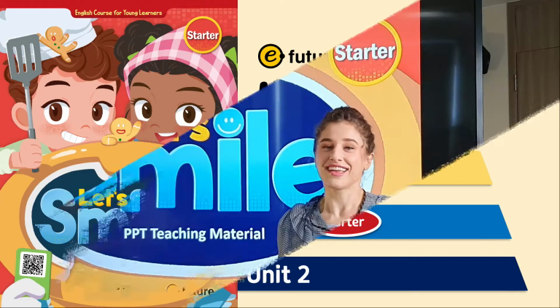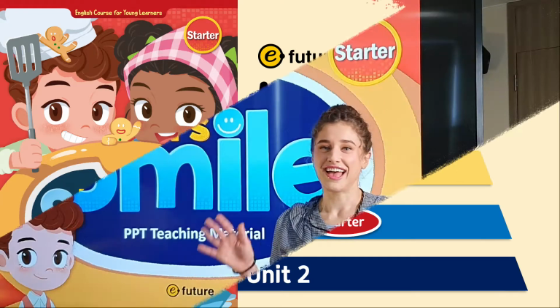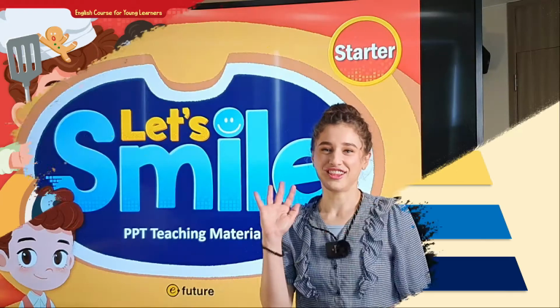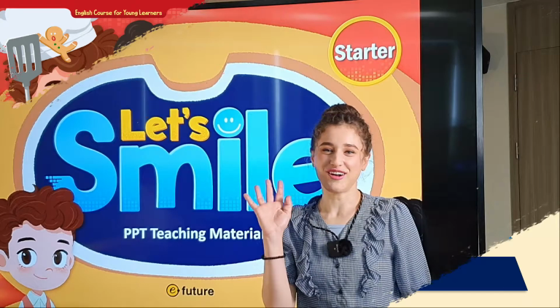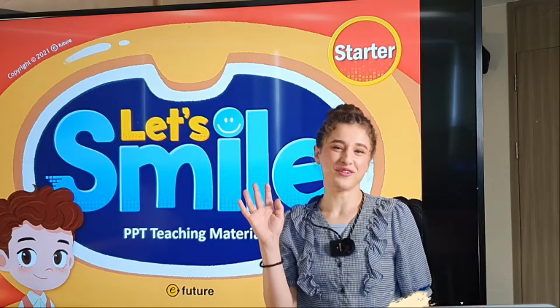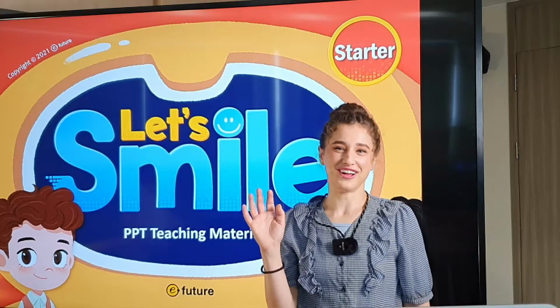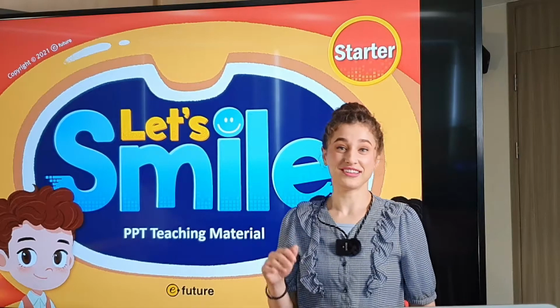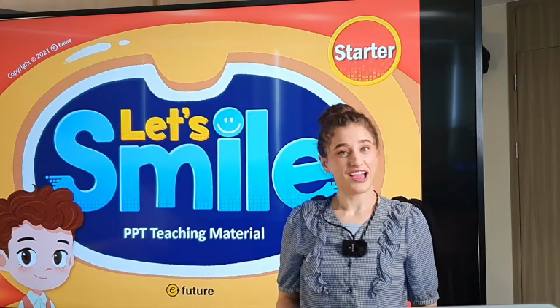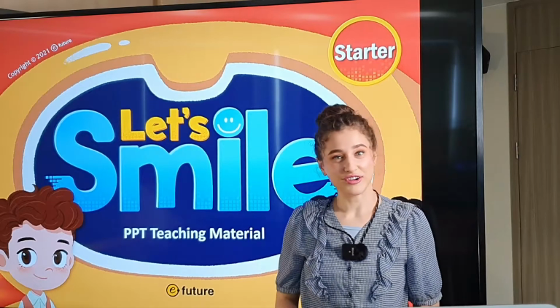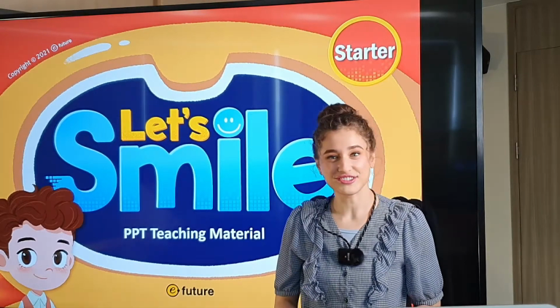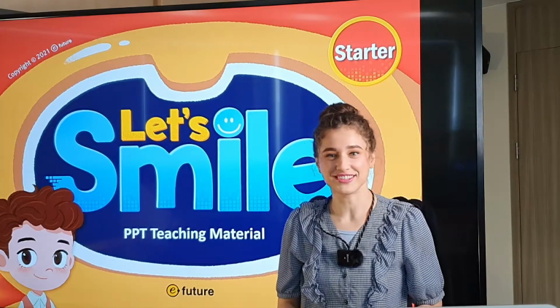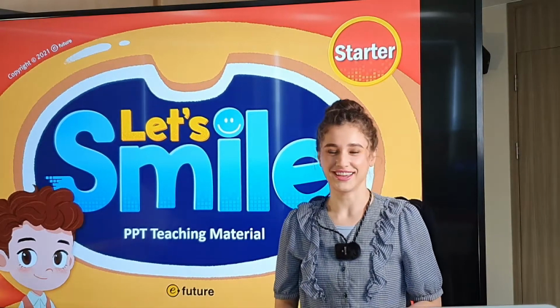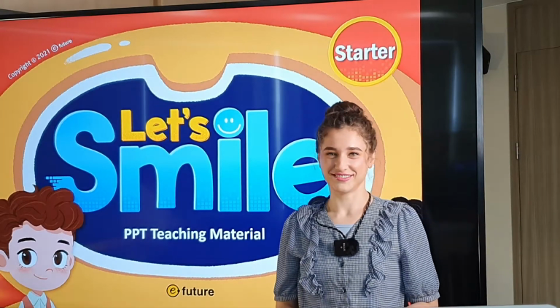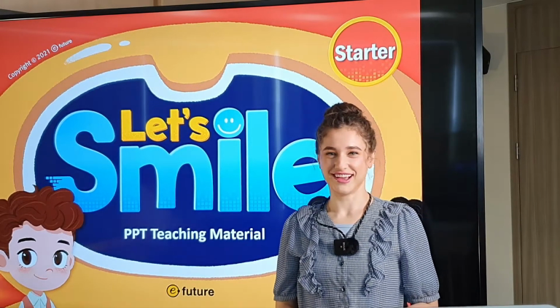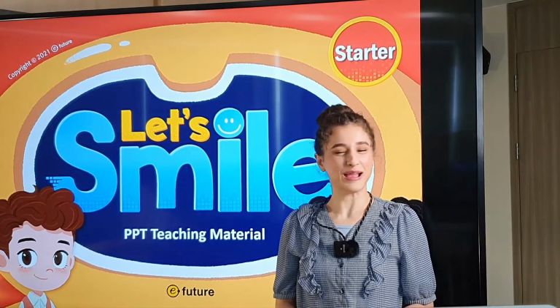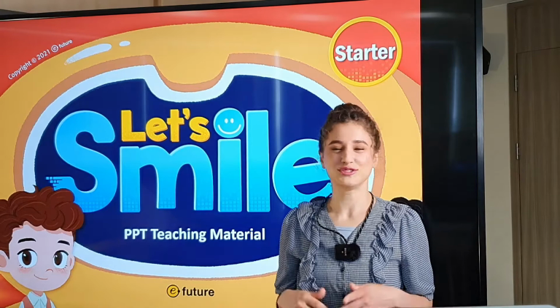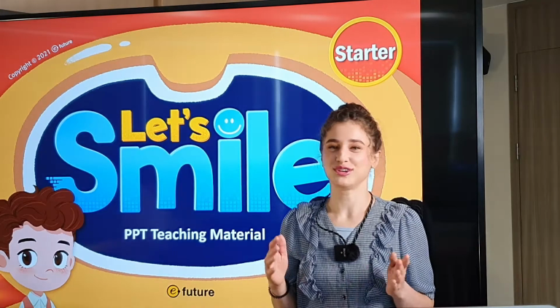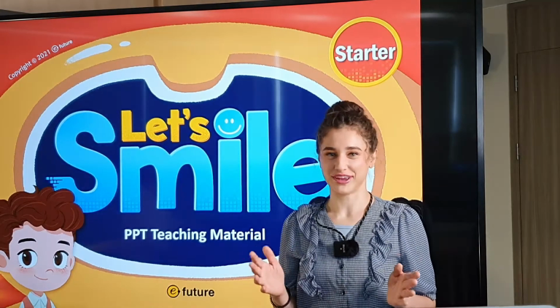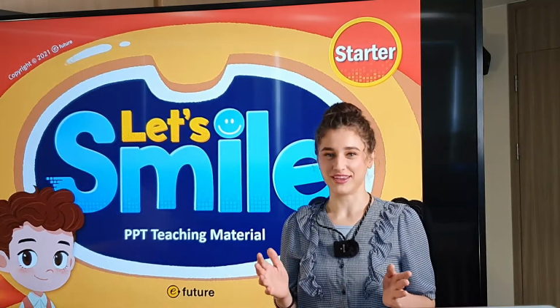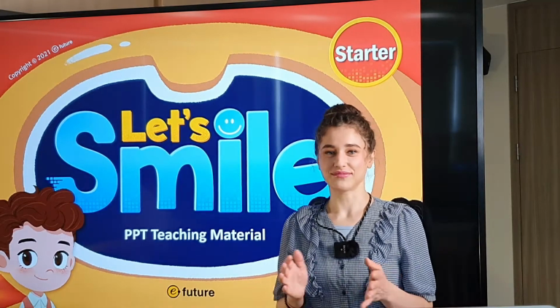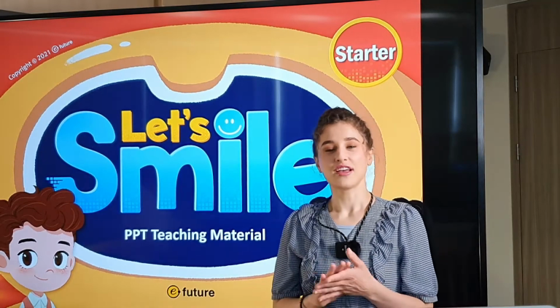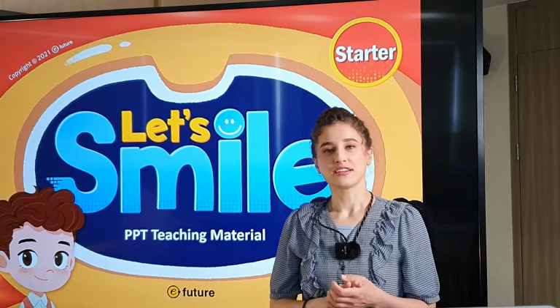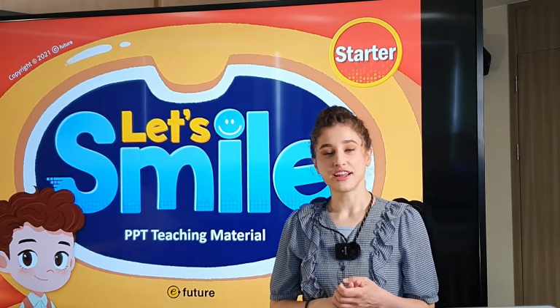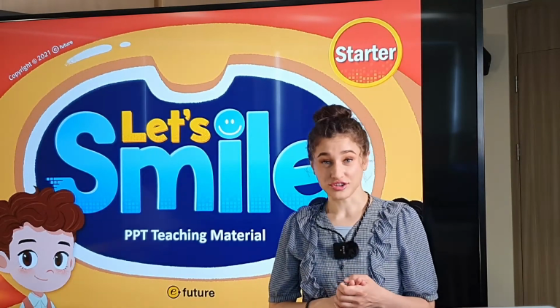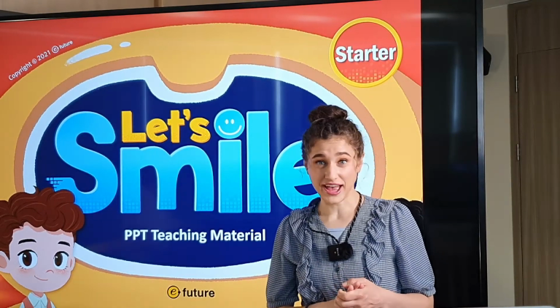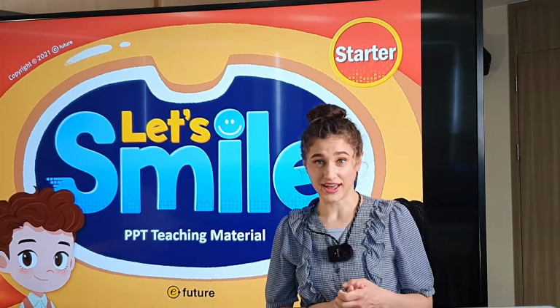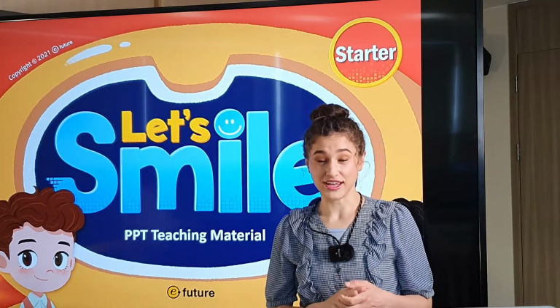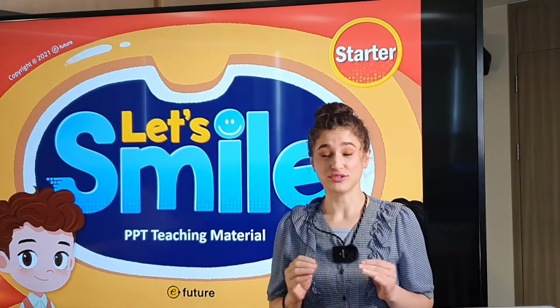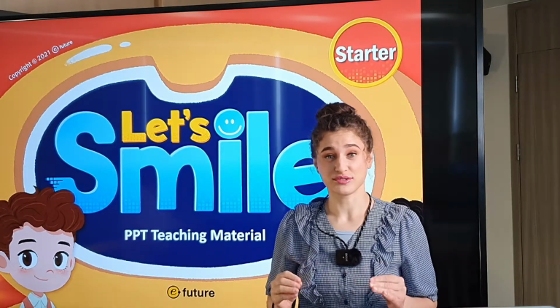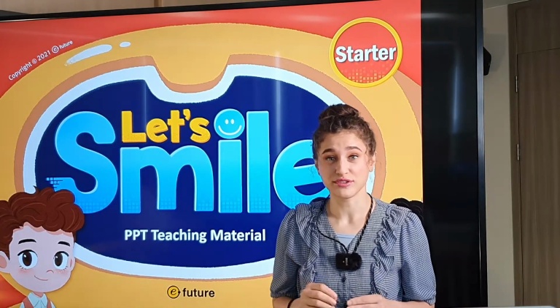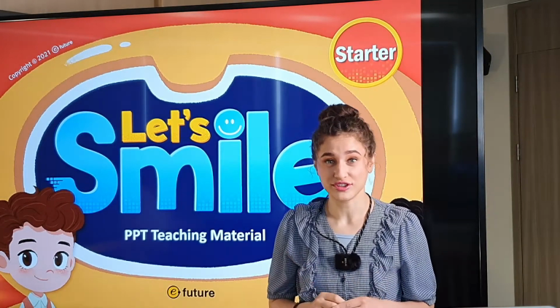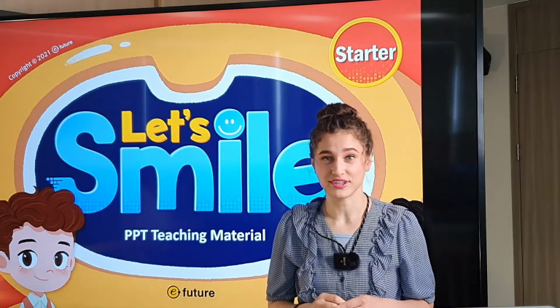Hello, everyone. How are you today? I'm doing great. Let's go ahead and do some review today.